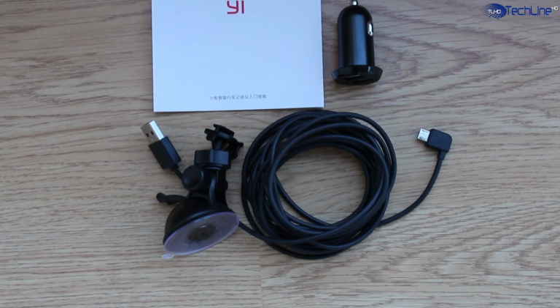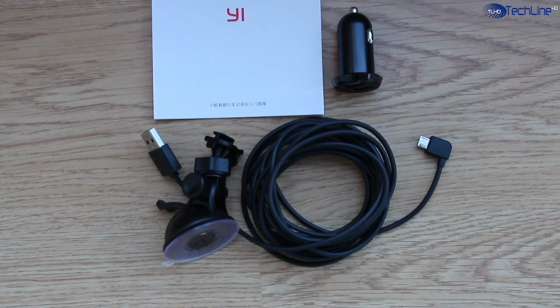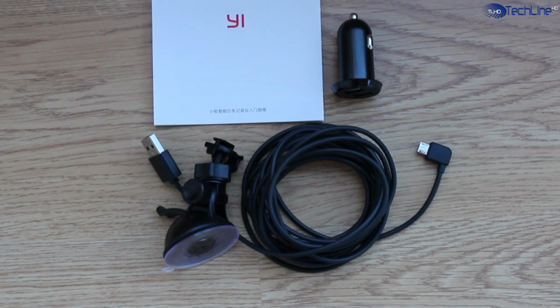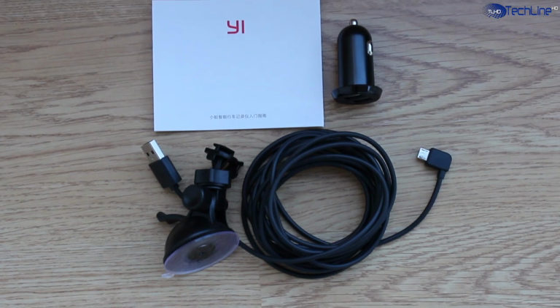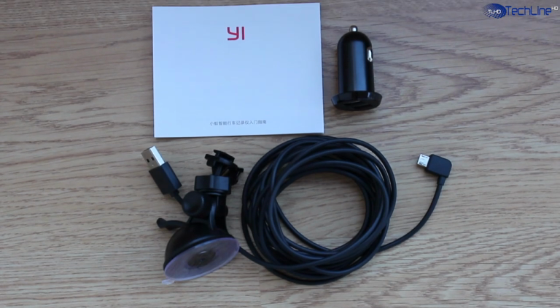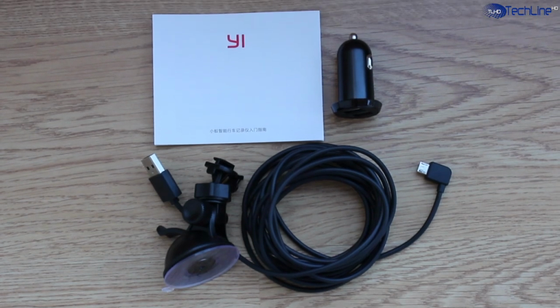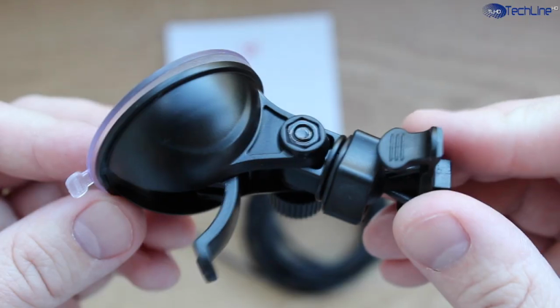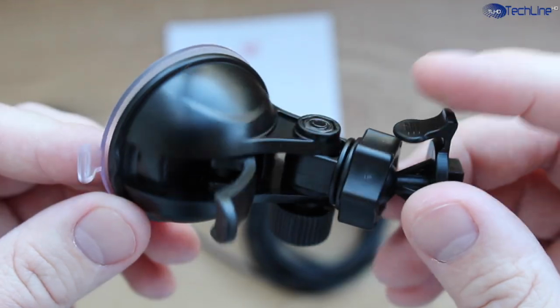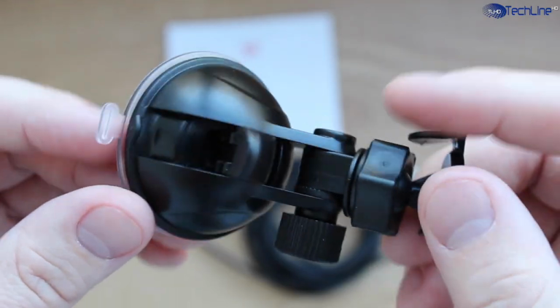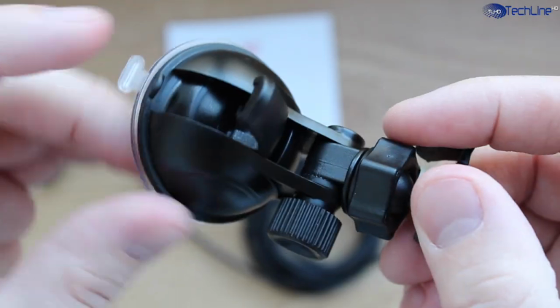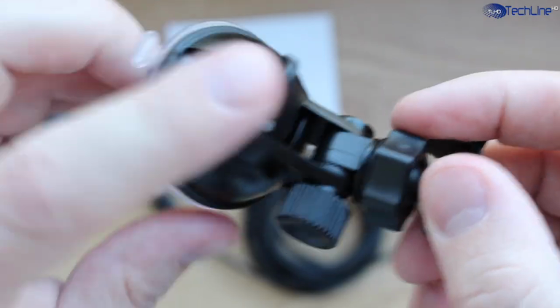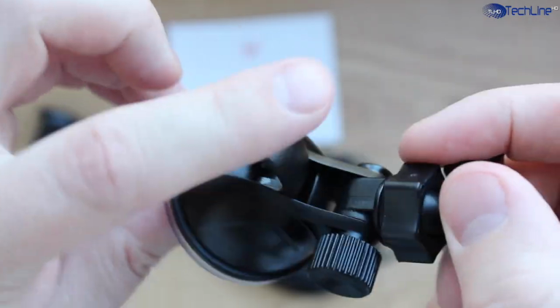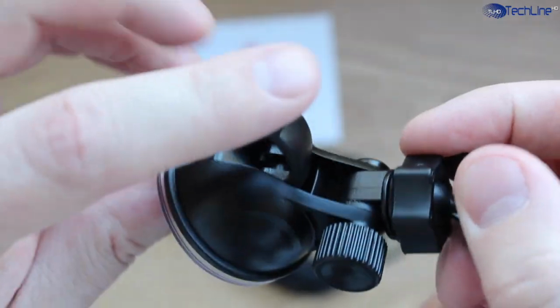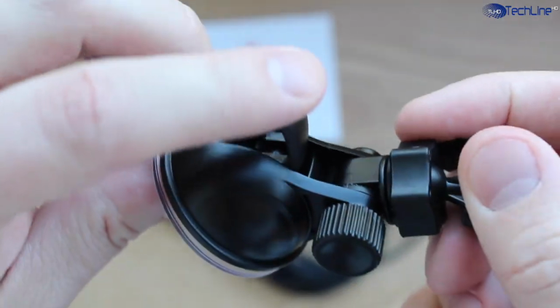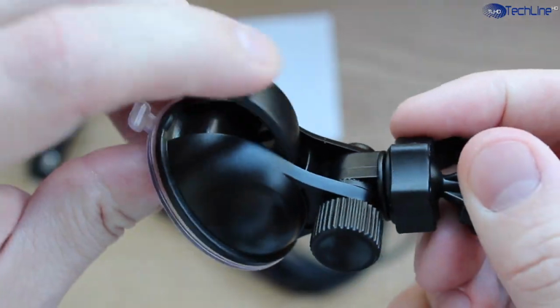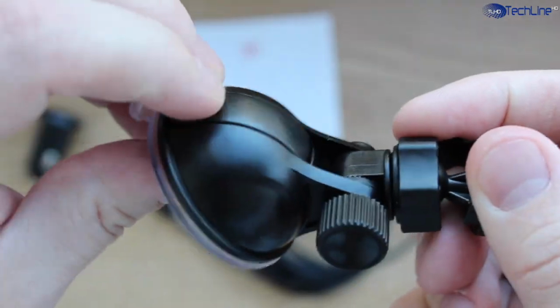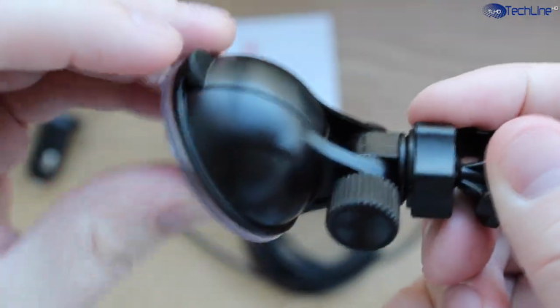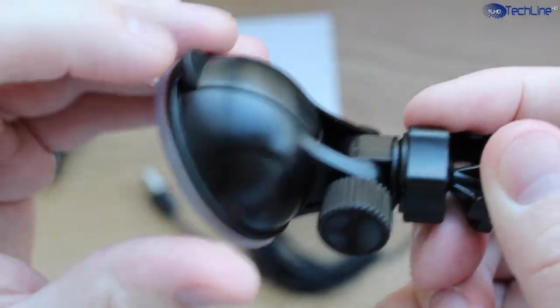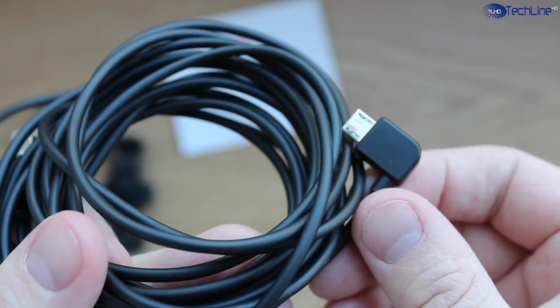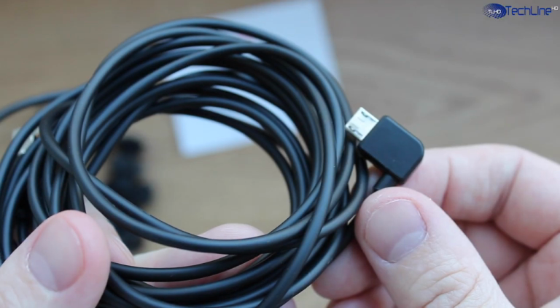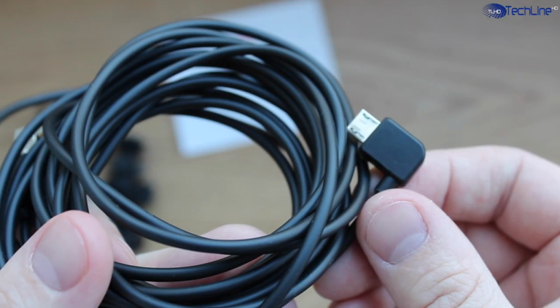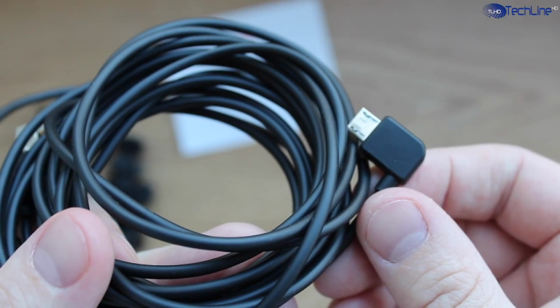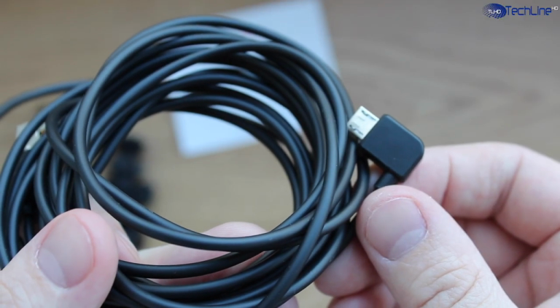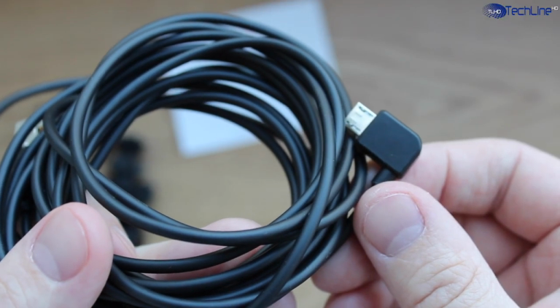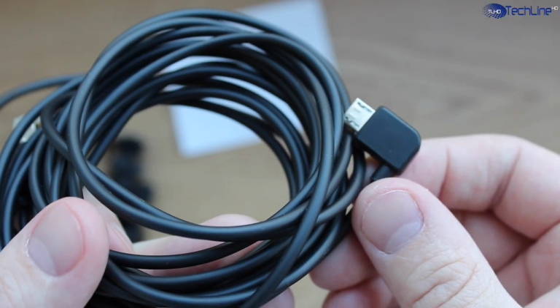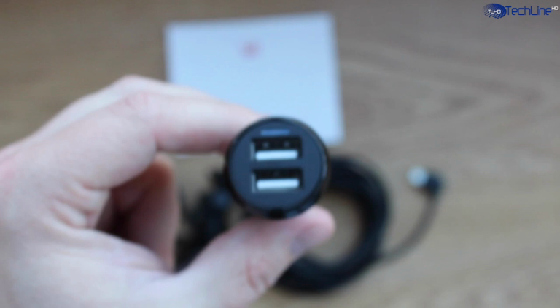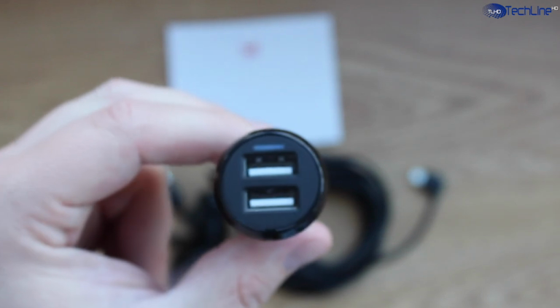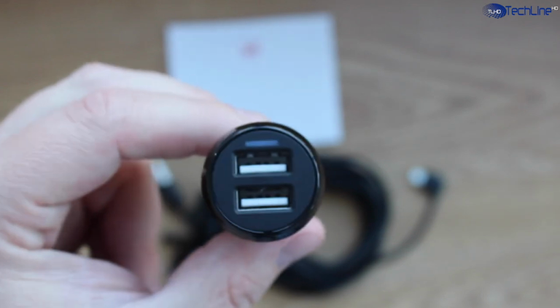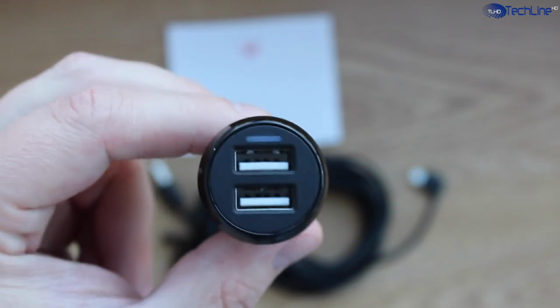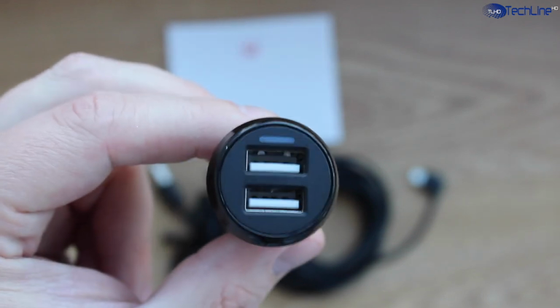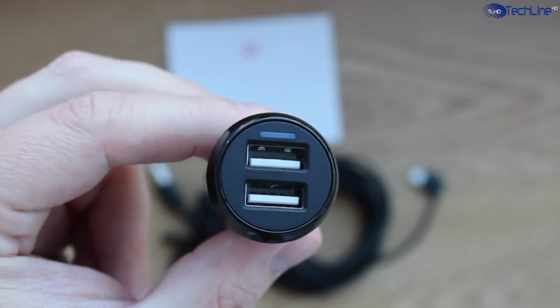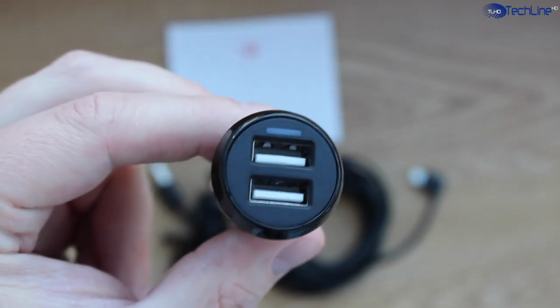What you are getting in the packaging includes a compact suction cup, a micro USB cable, and a dual USB car charger.